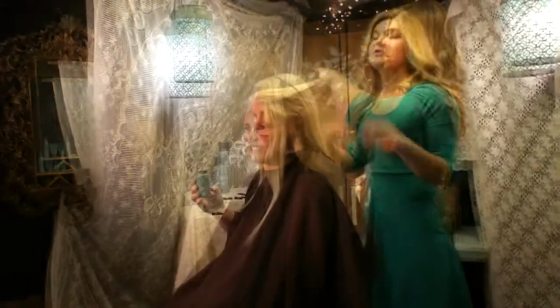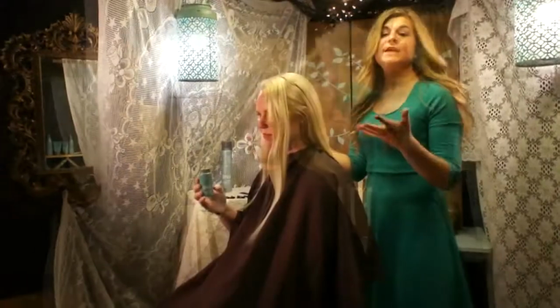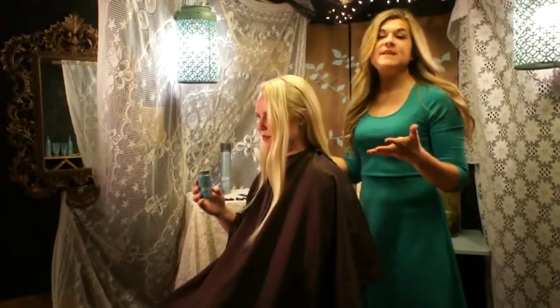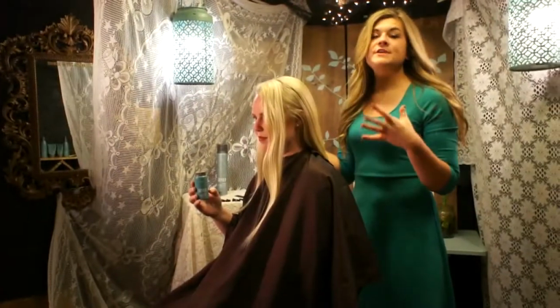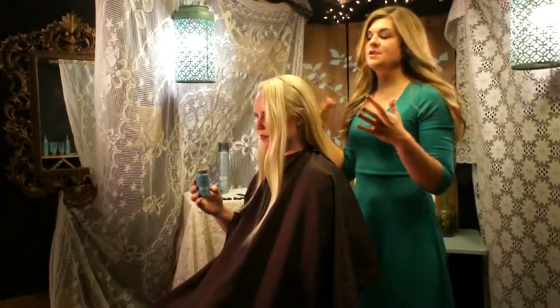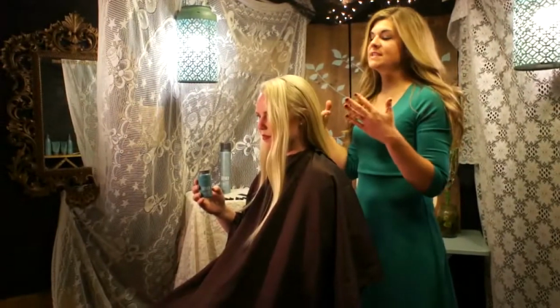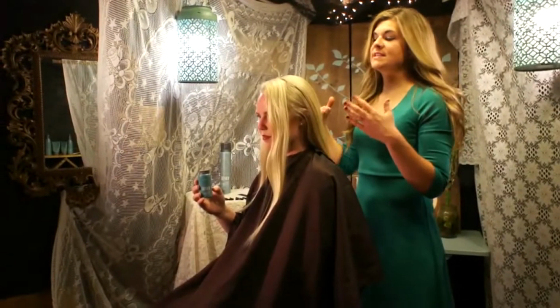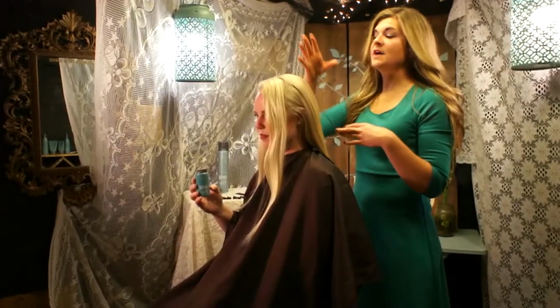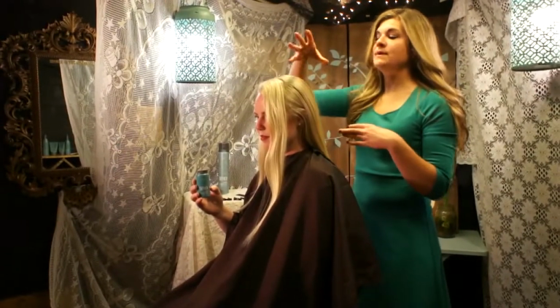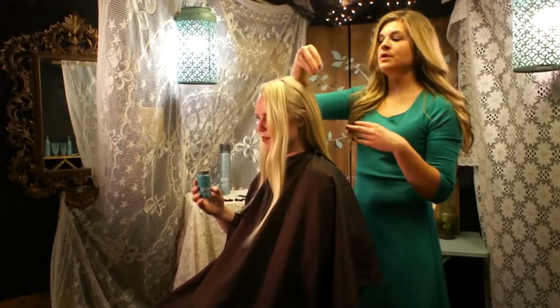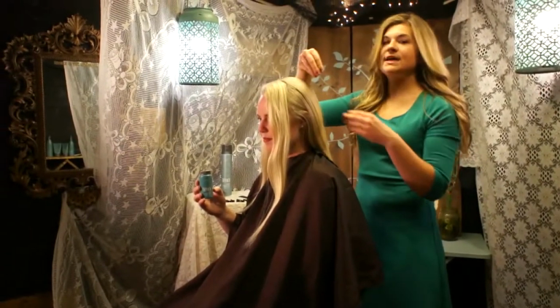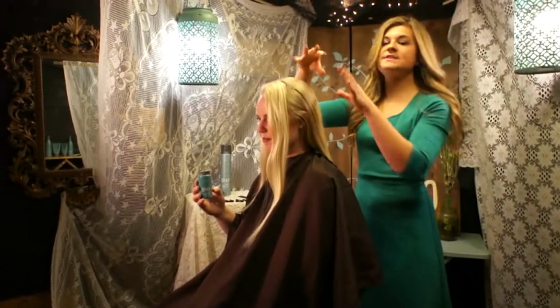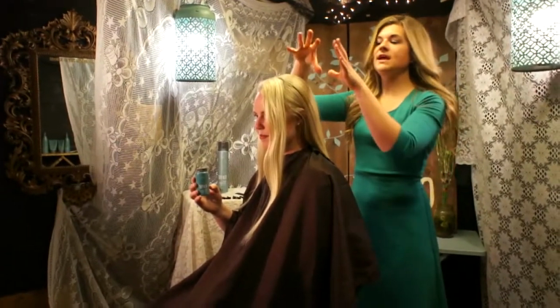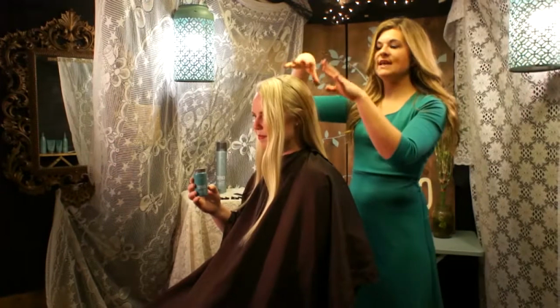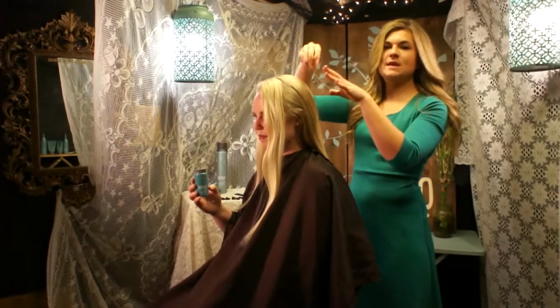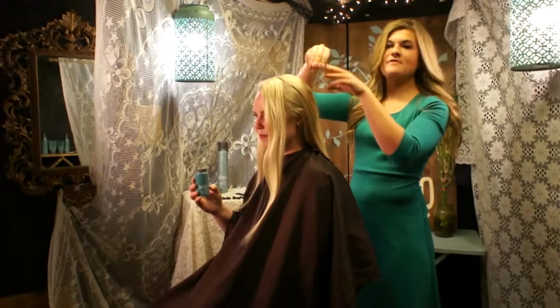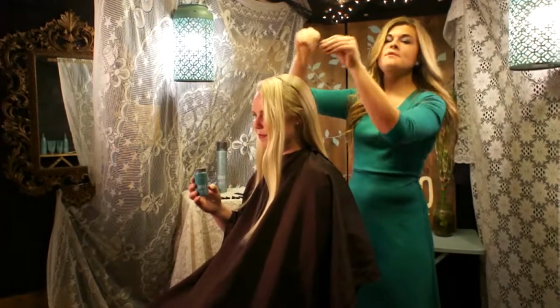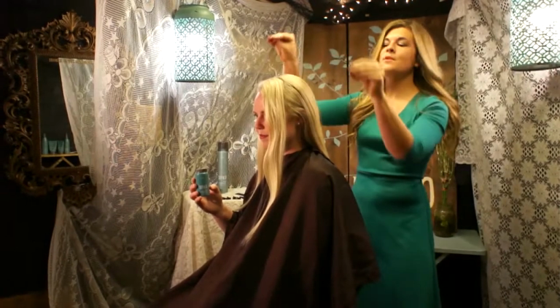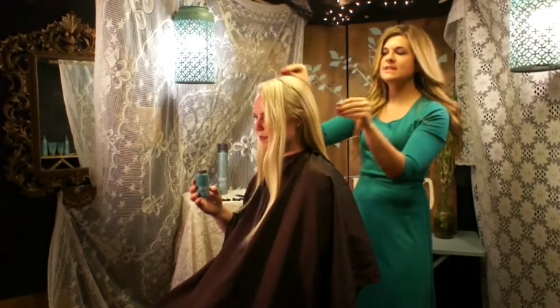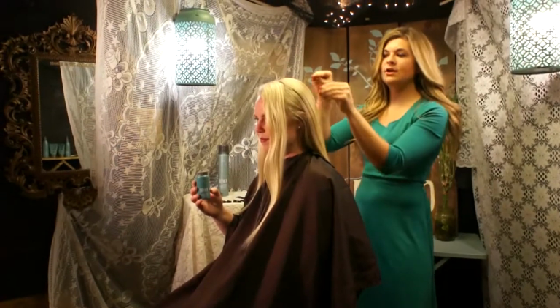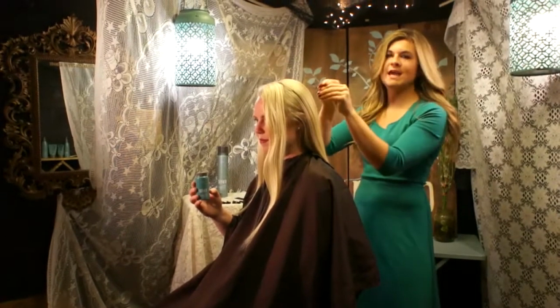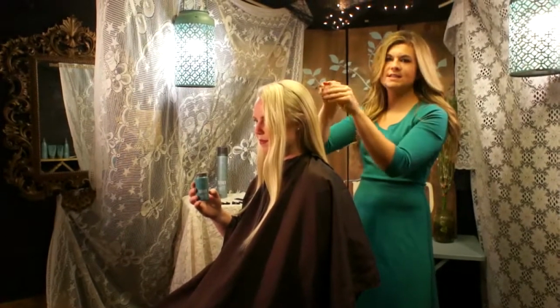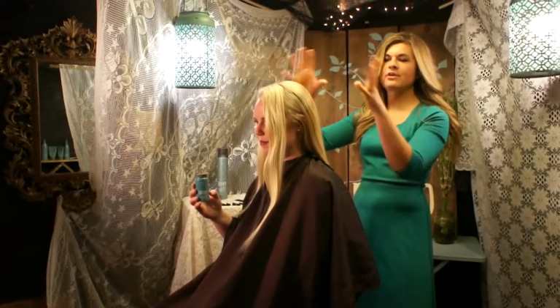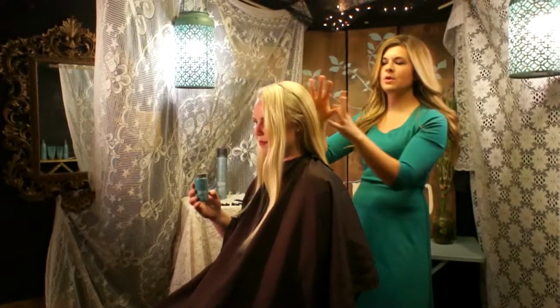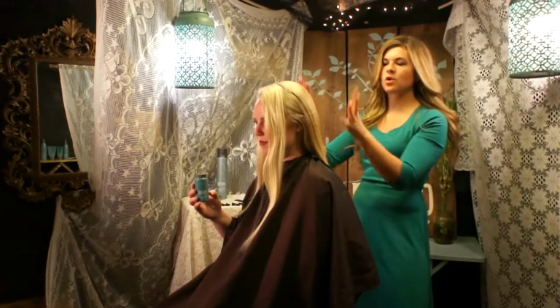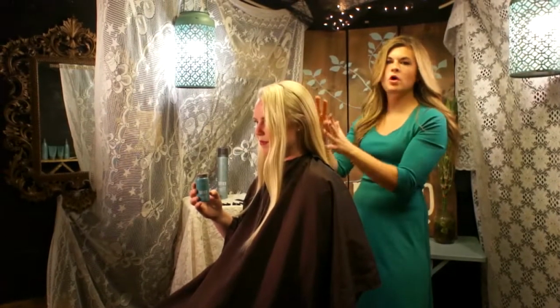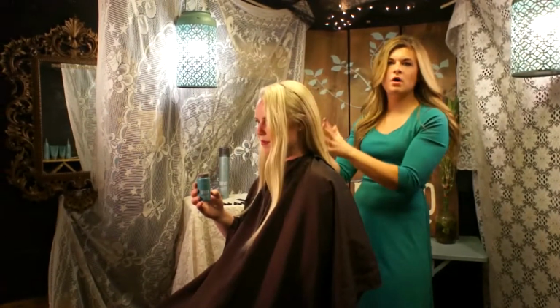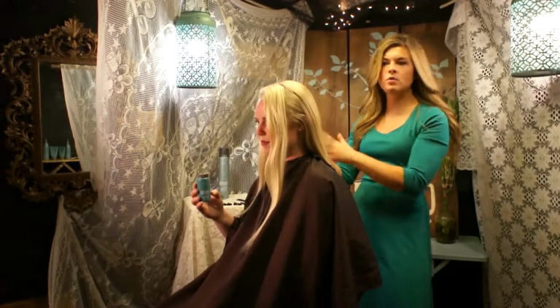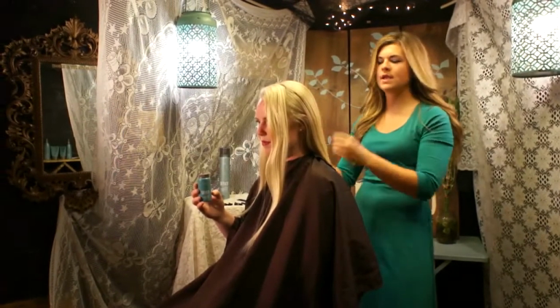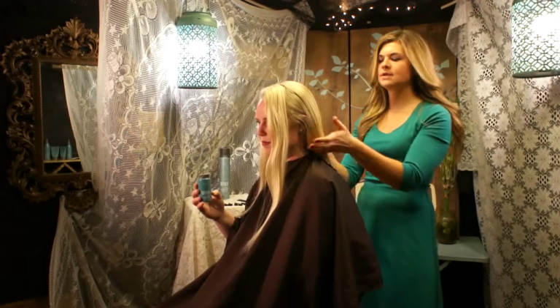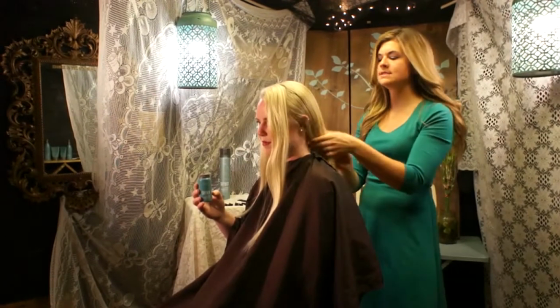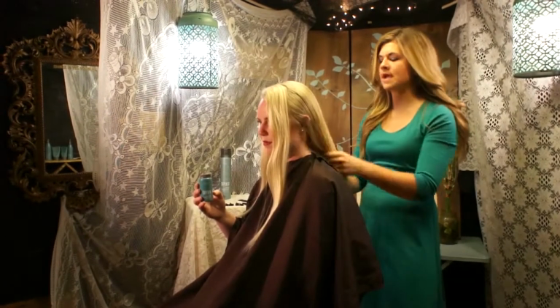So this updo is going to consist of some ponytails that take some hair from one ponytail and add to the other, and we're going to work all the way down.